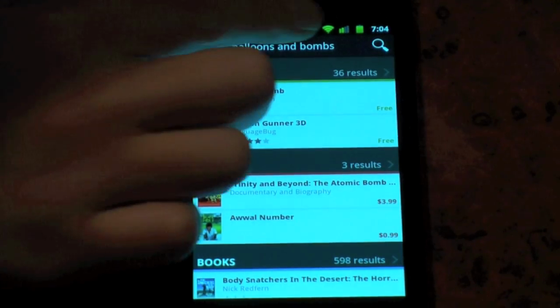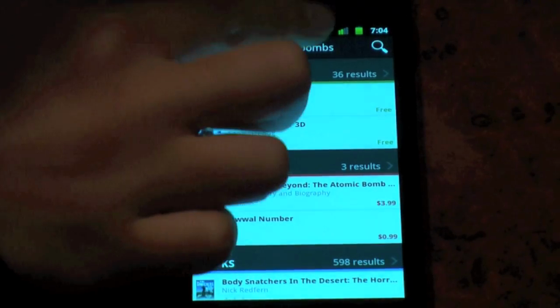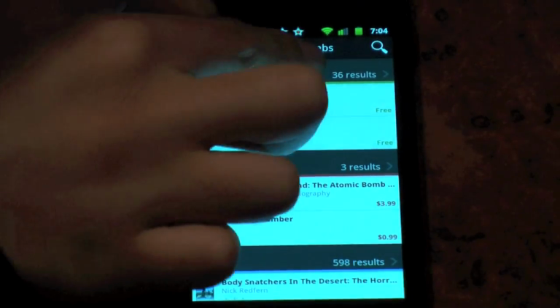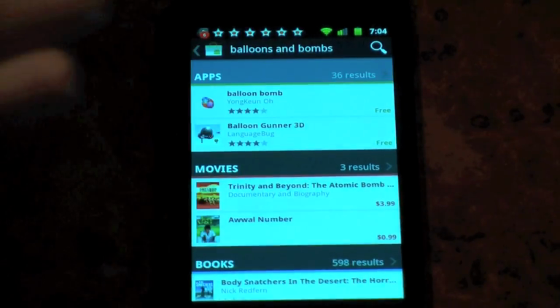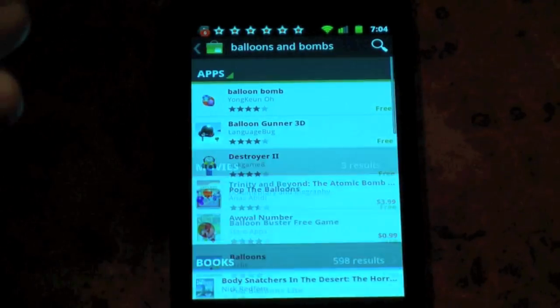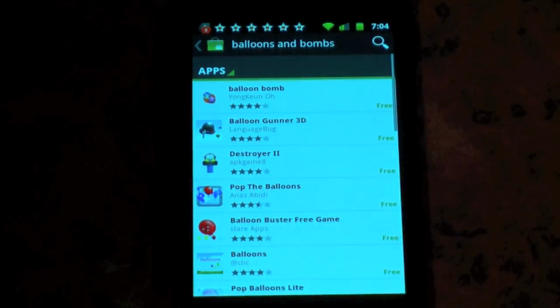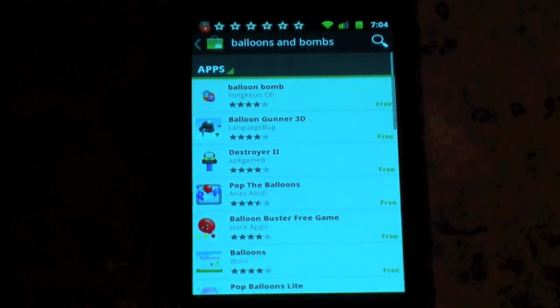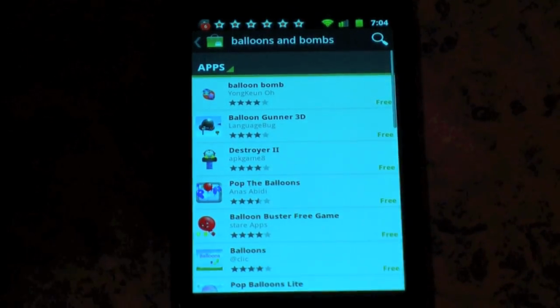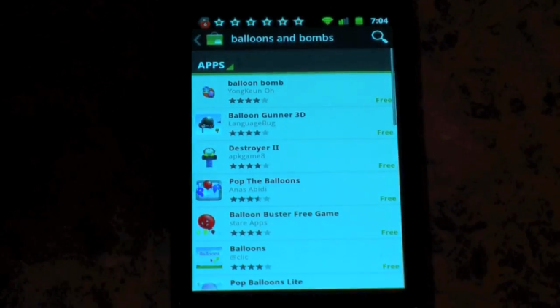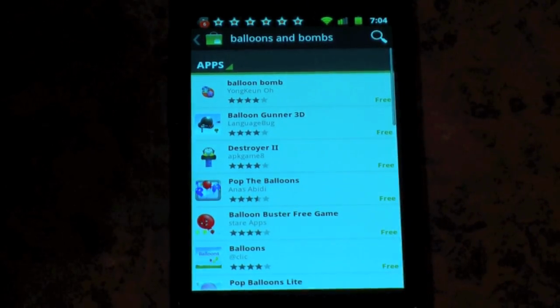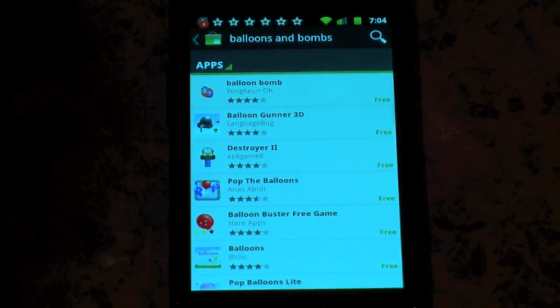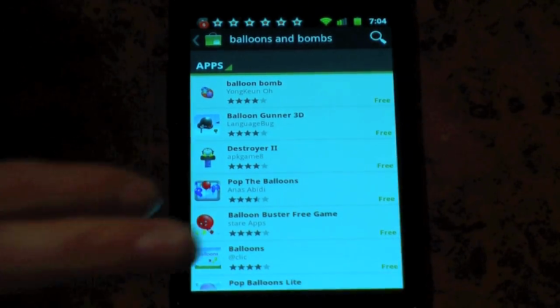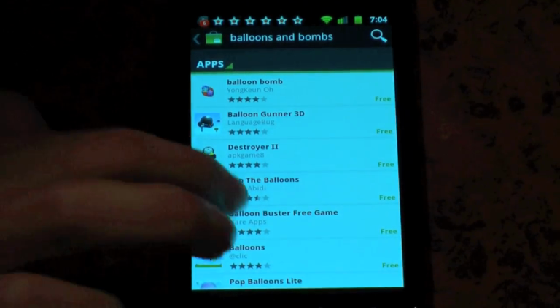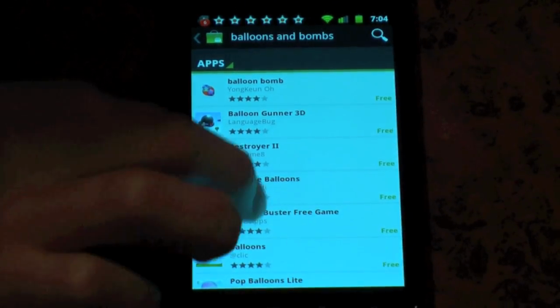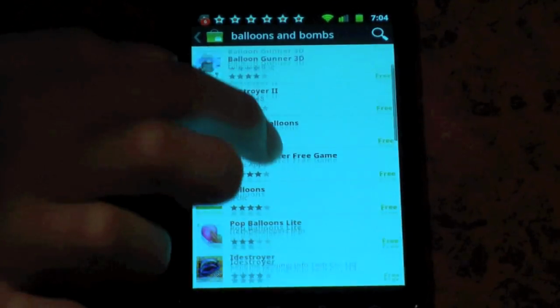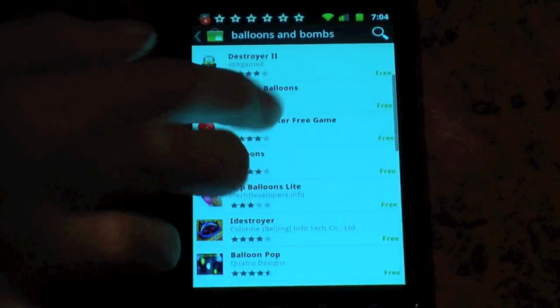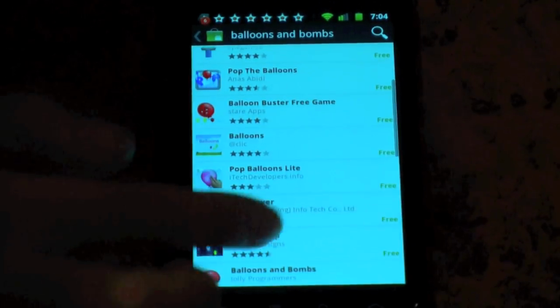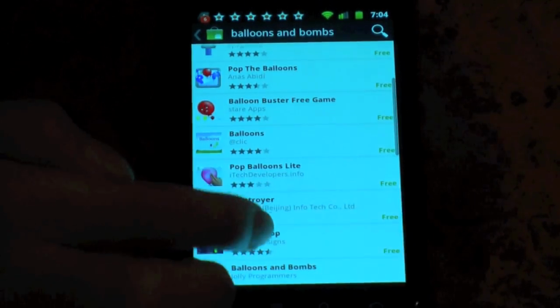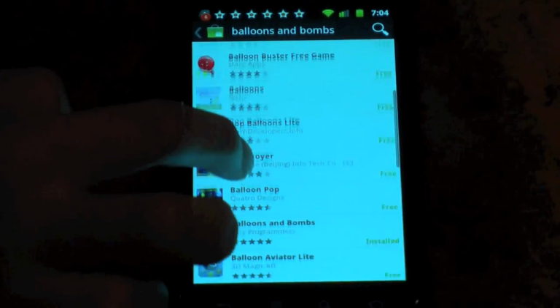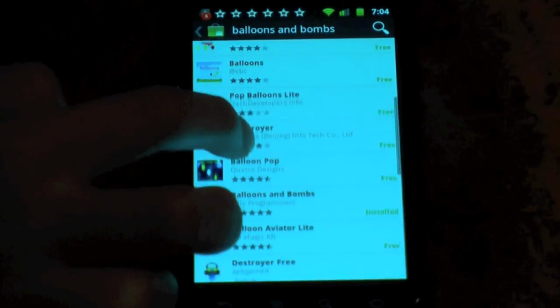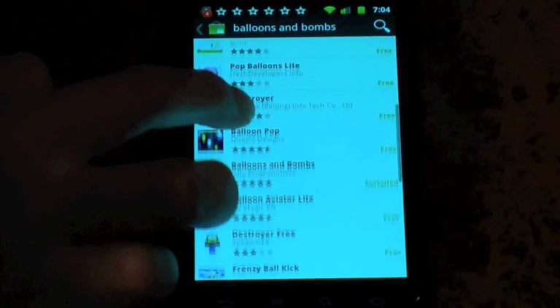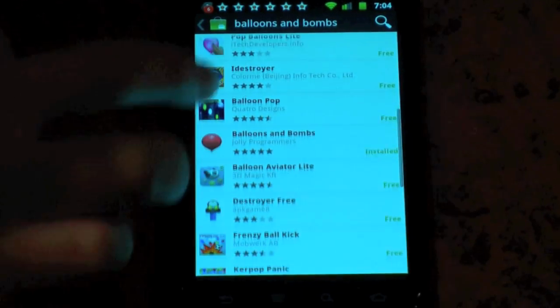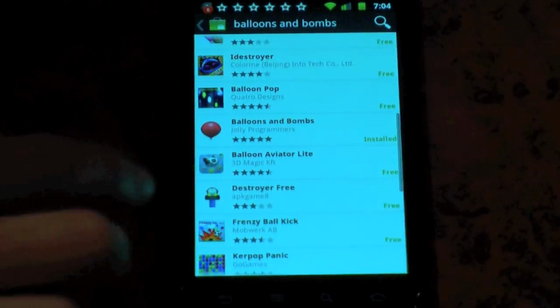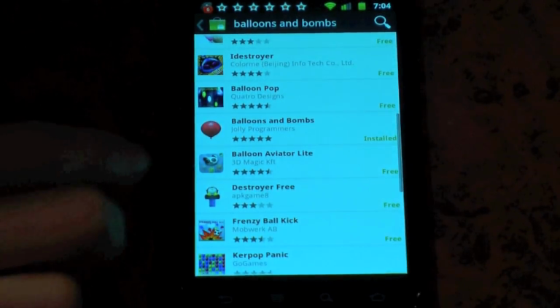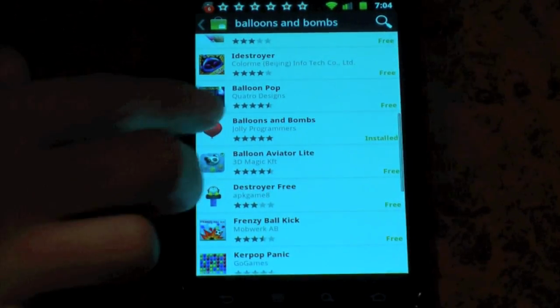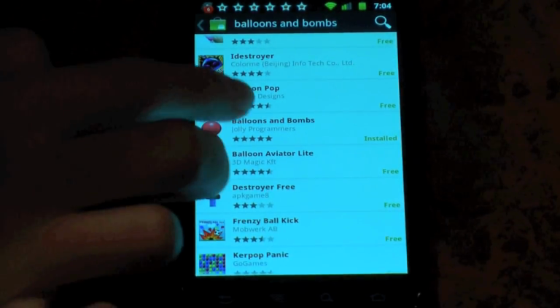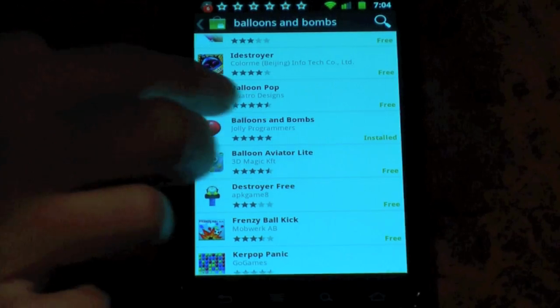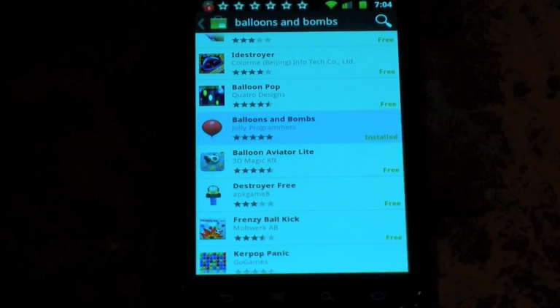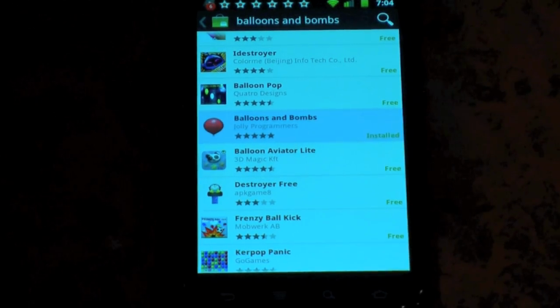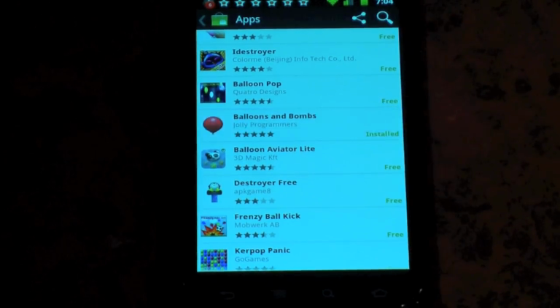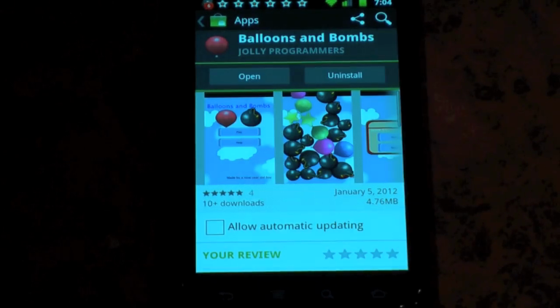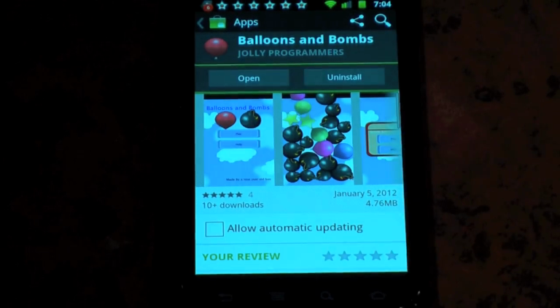Click on apps, the basic results, or however many results there are. Scroll down a little and you'll find Balloons and Bombs.